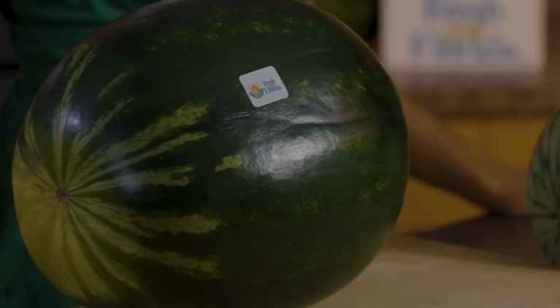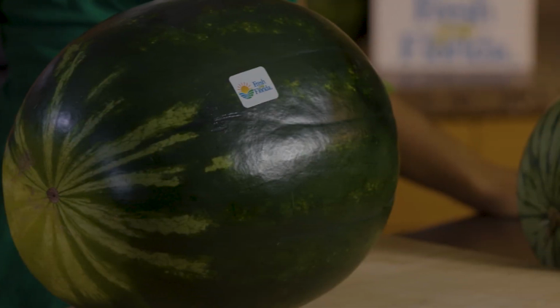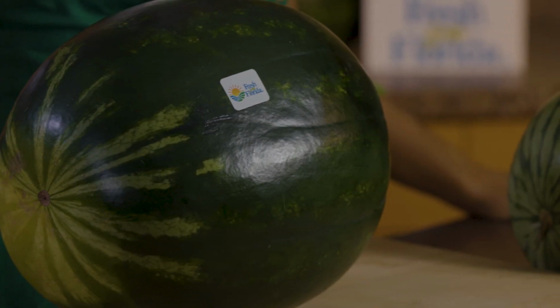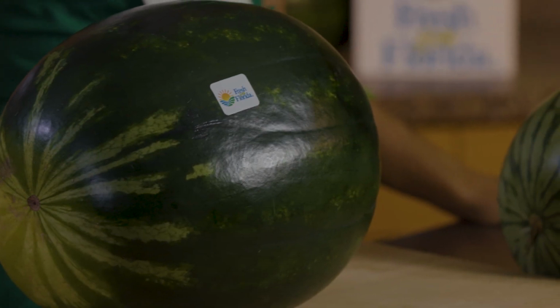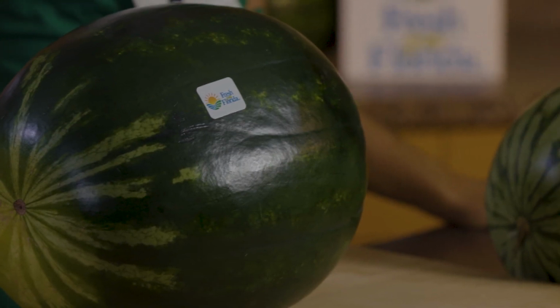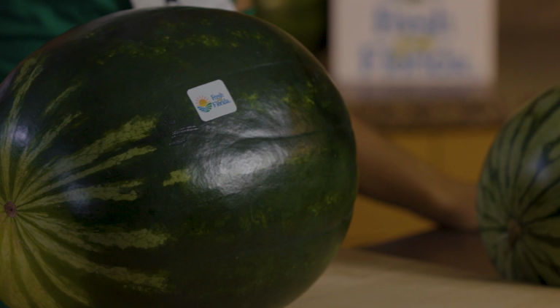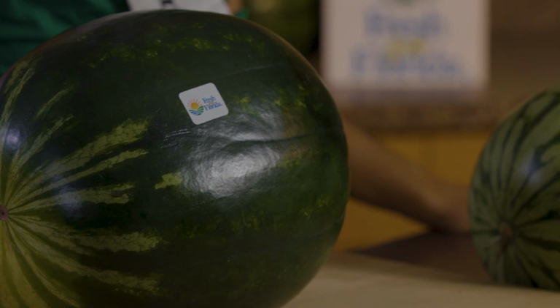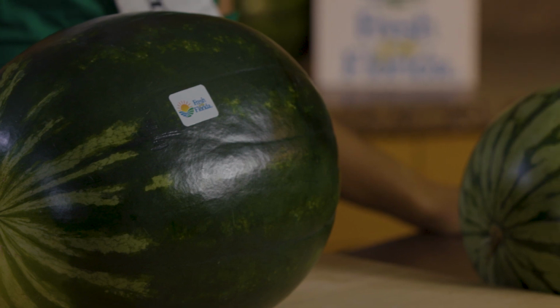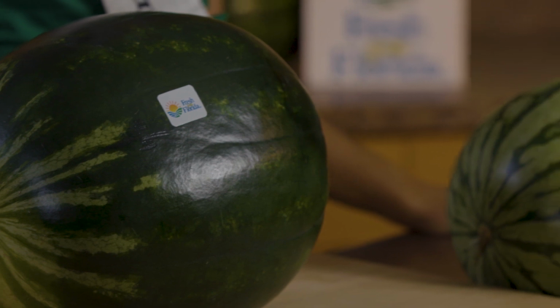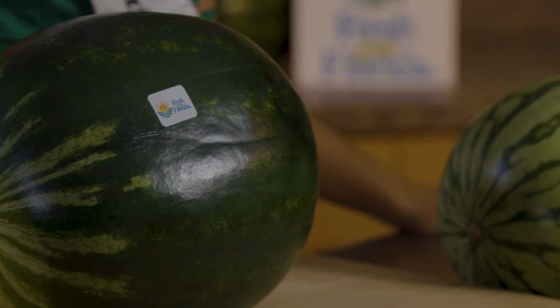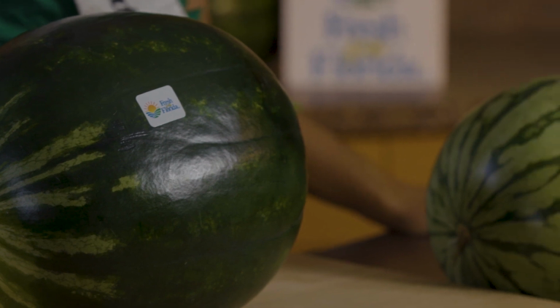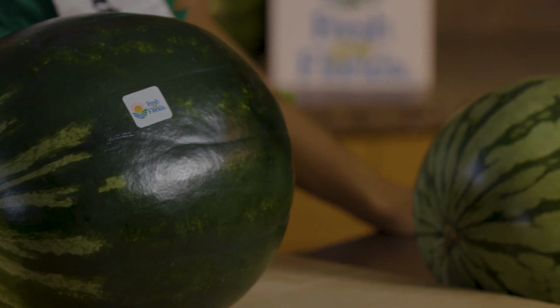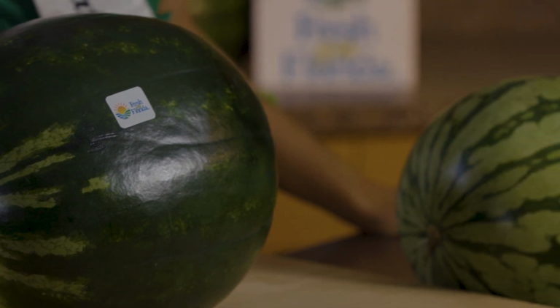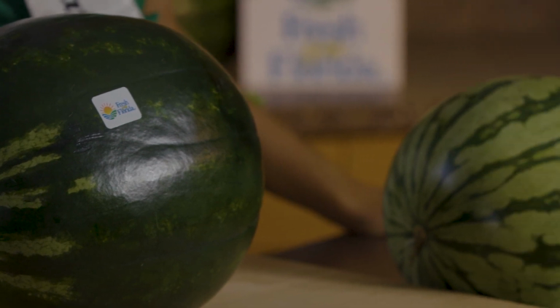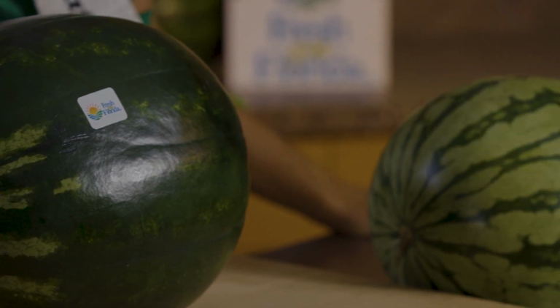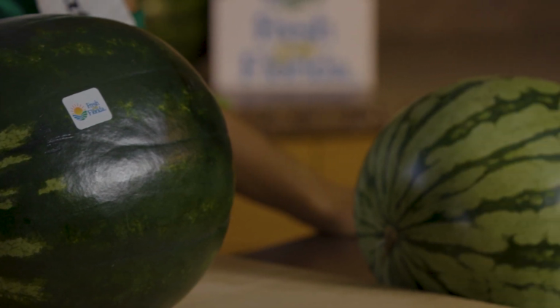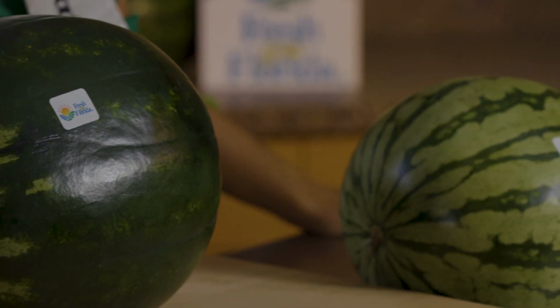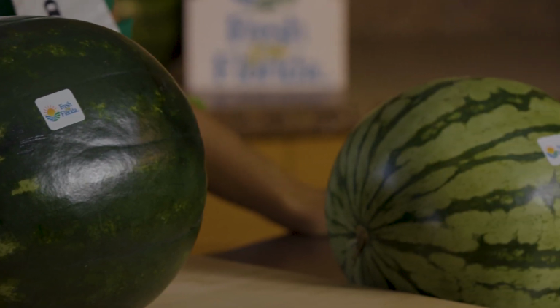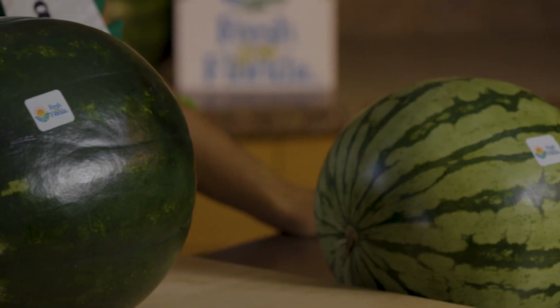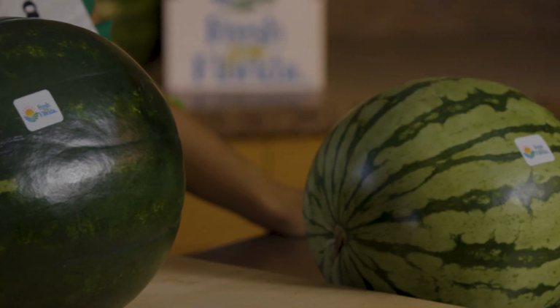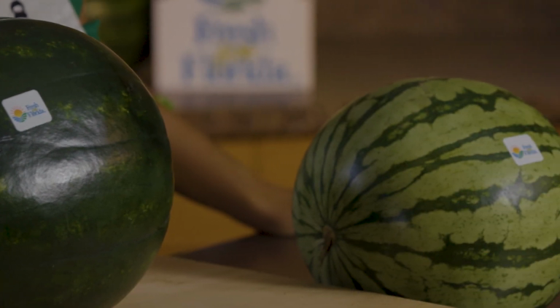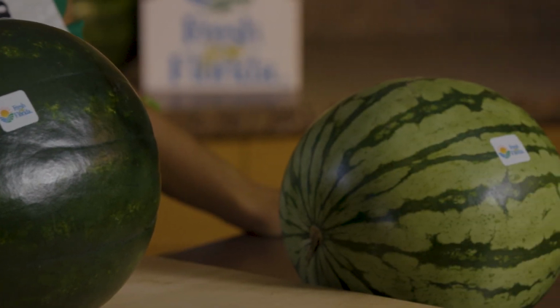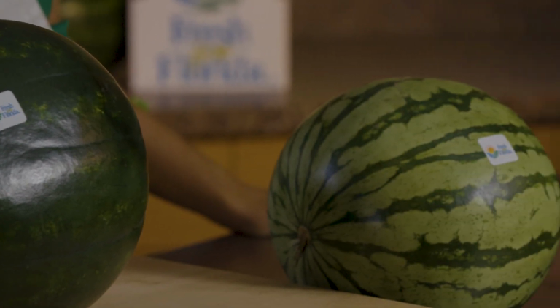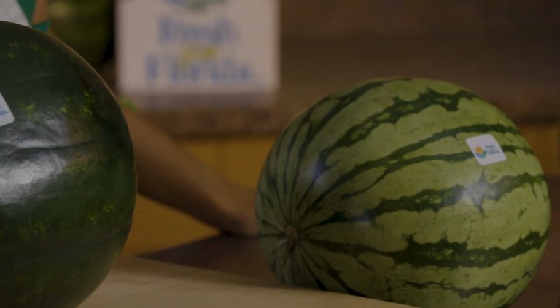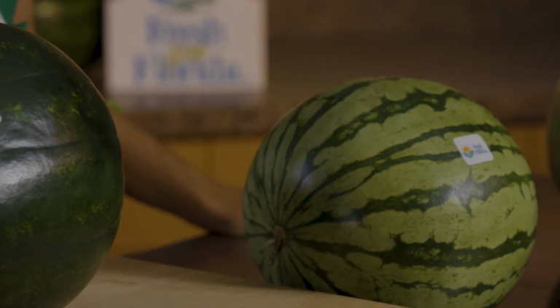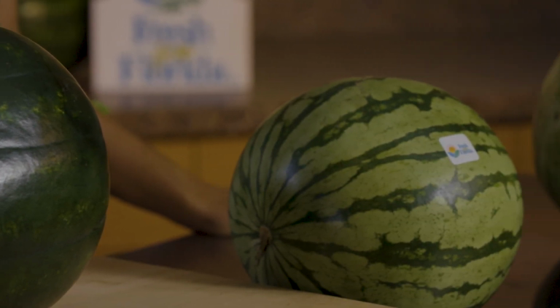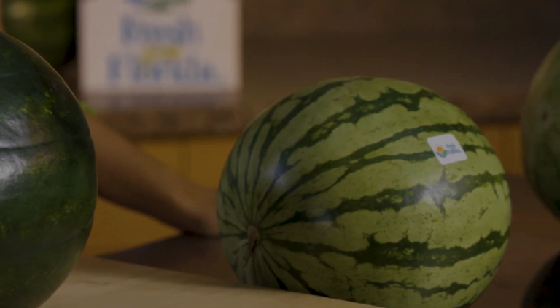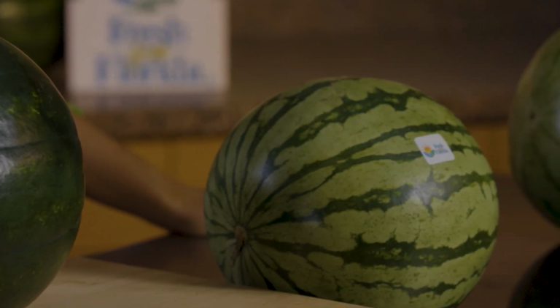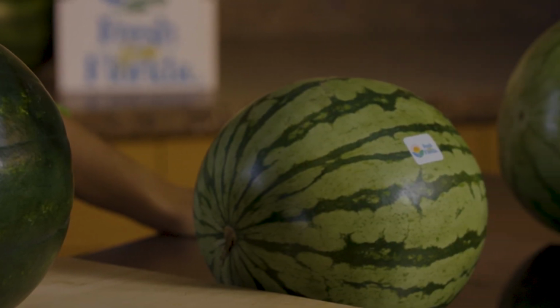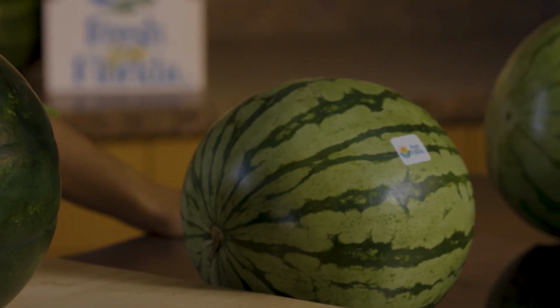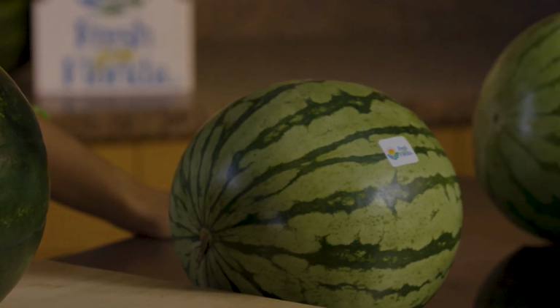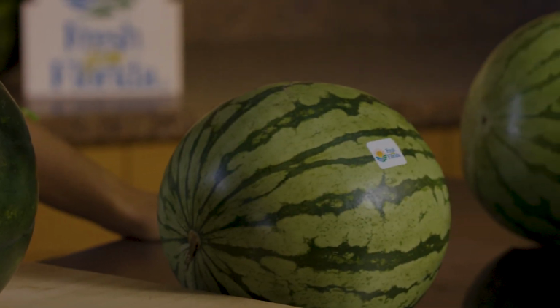First, you're going to look at all of your watermelons and make sure you find one with no cuts and no dents.